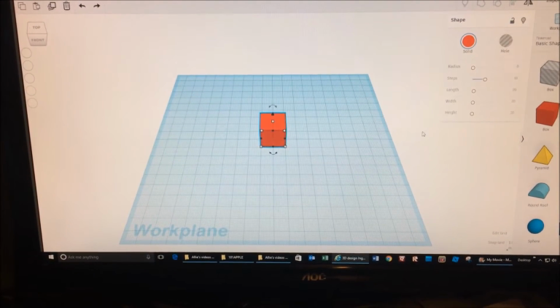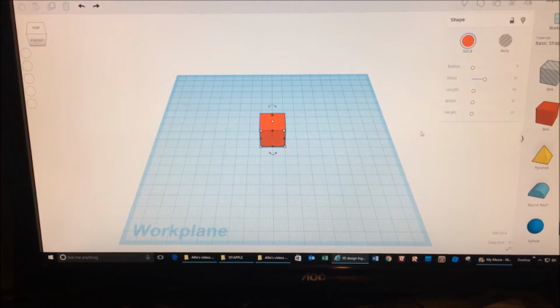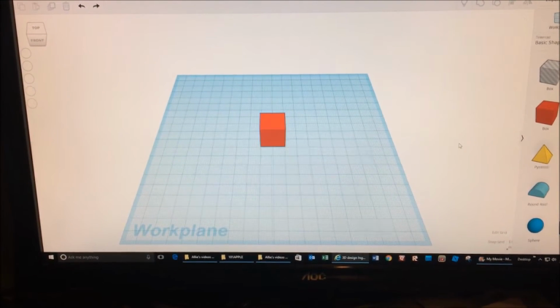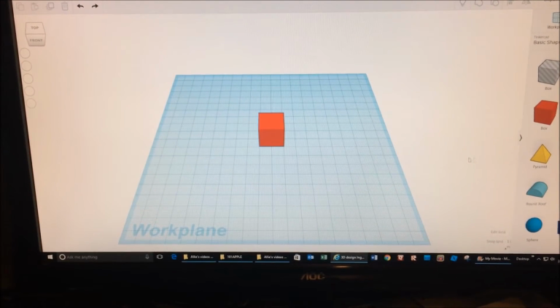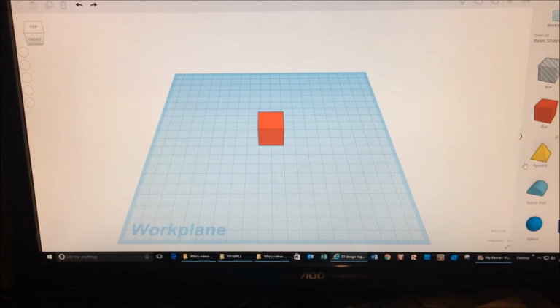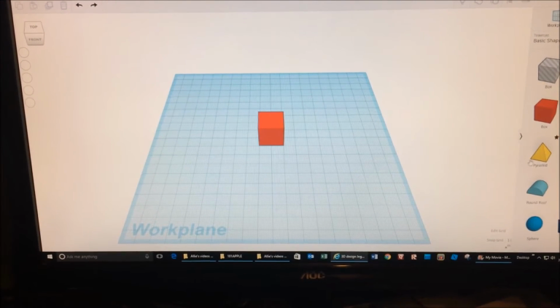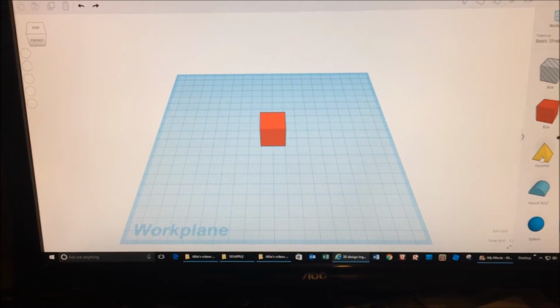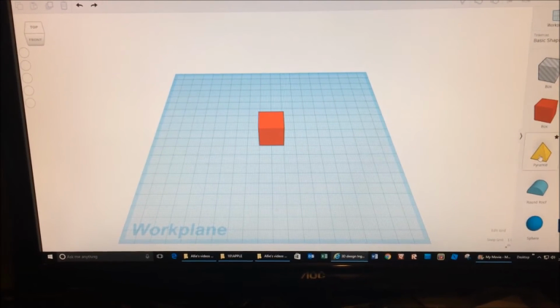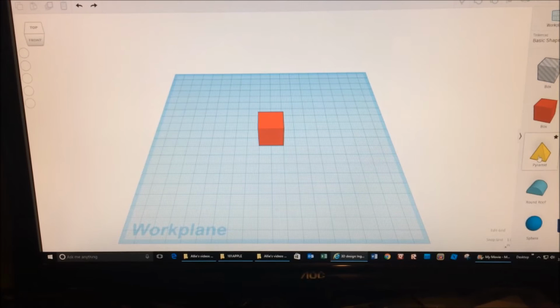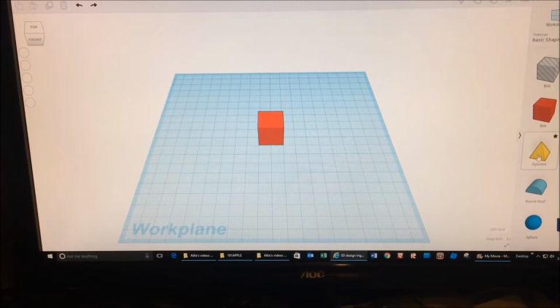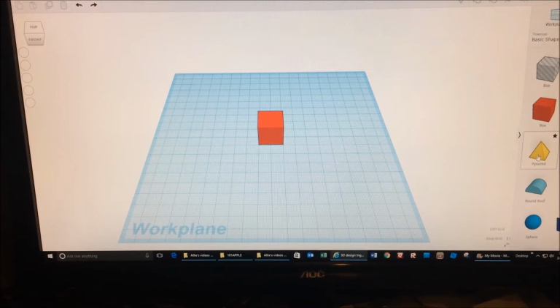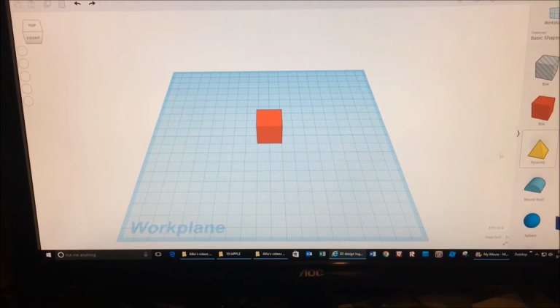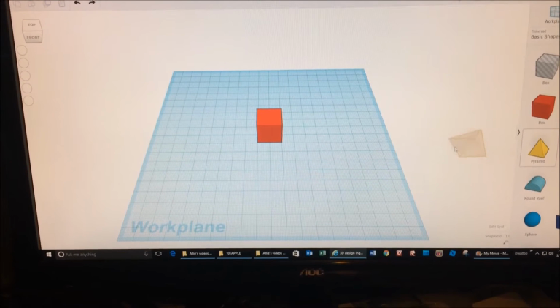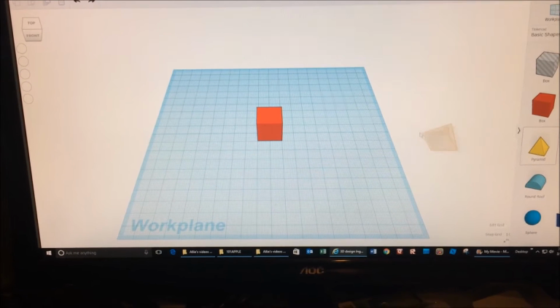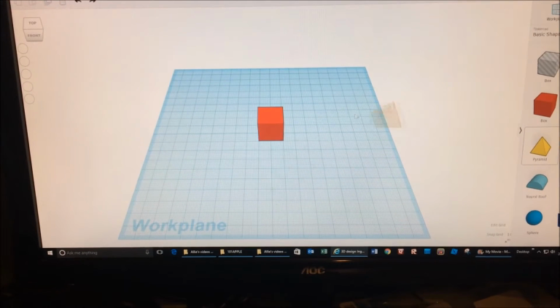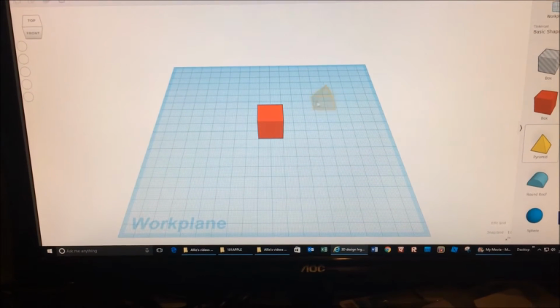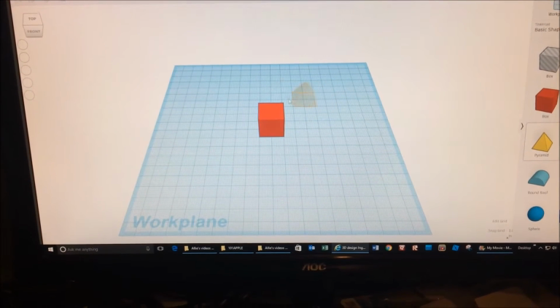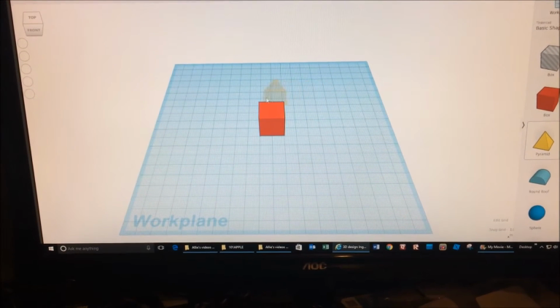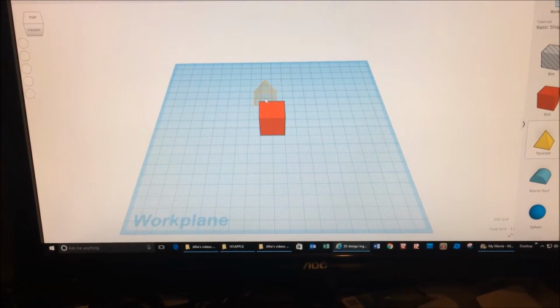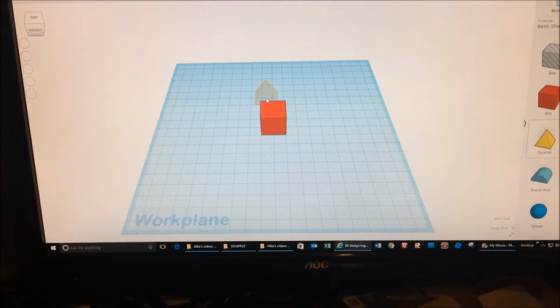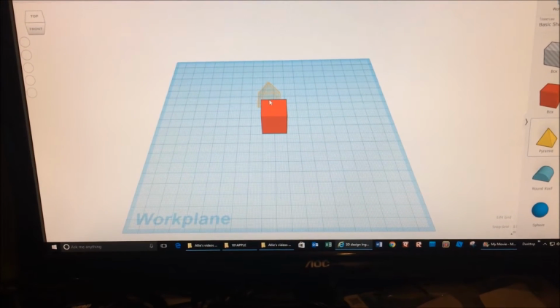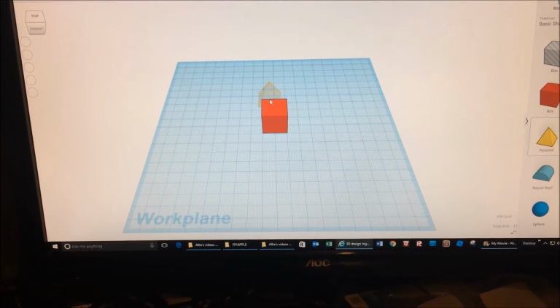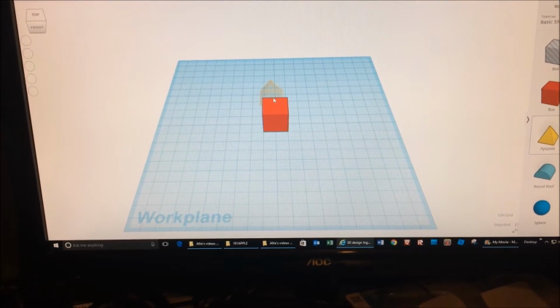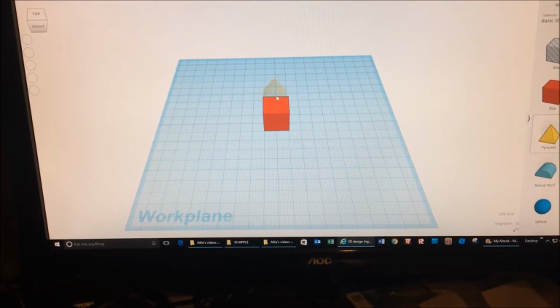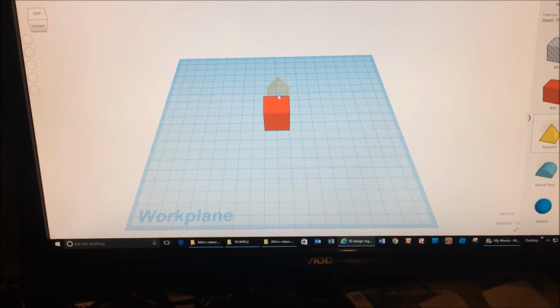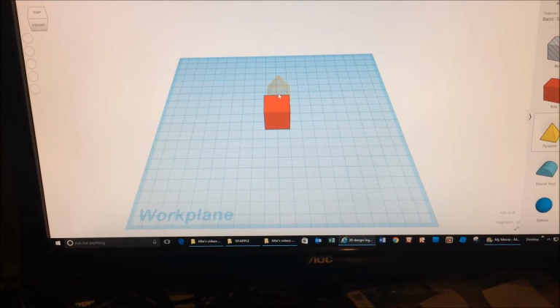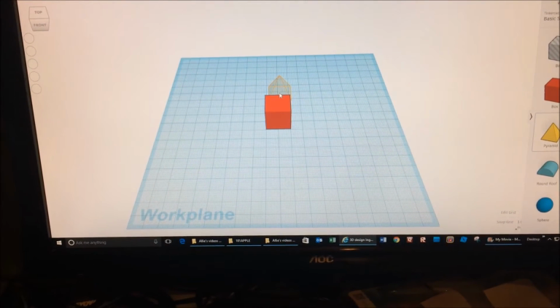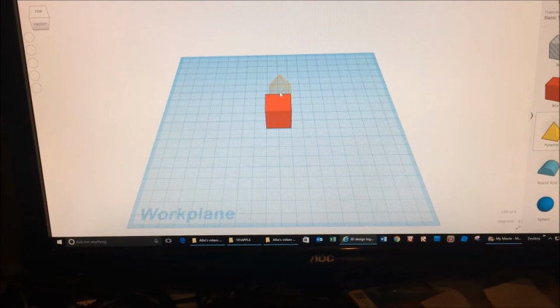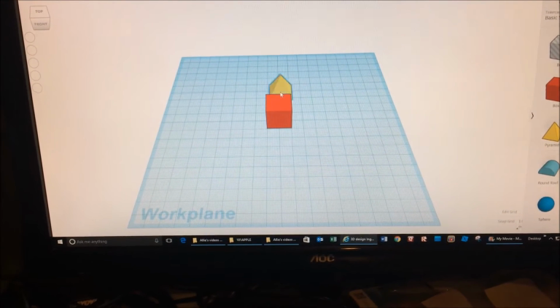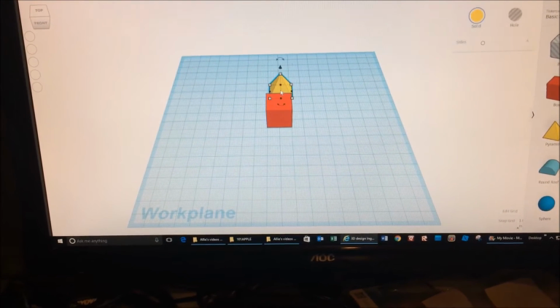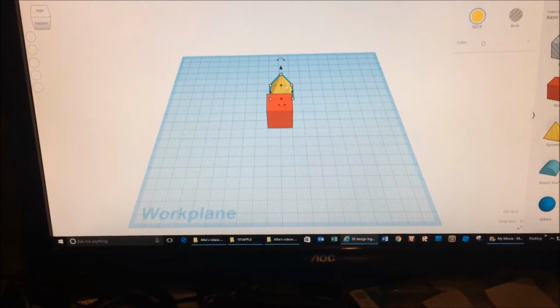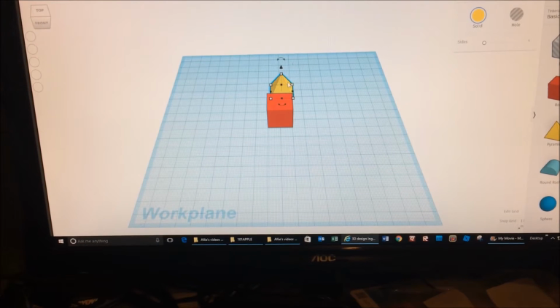This is a video of my mom, who has no past experience using a 3D design program, trying to build a house.